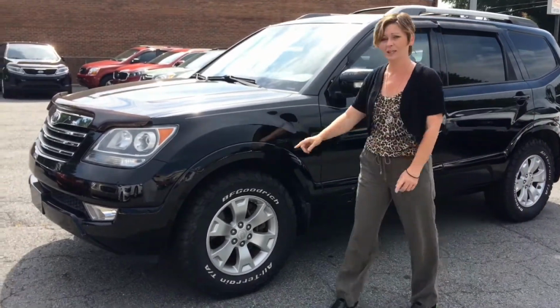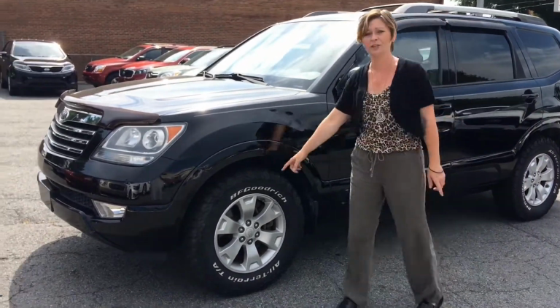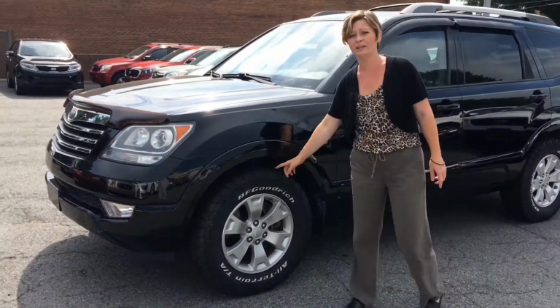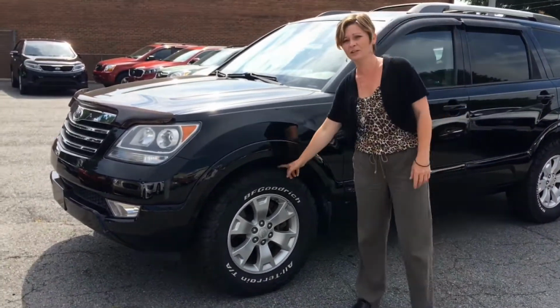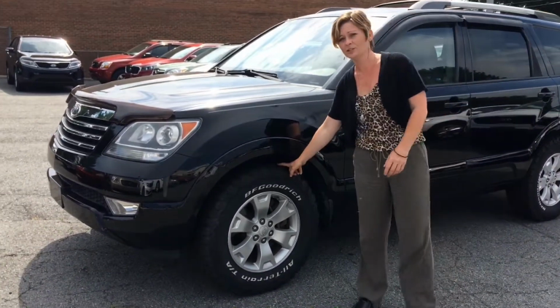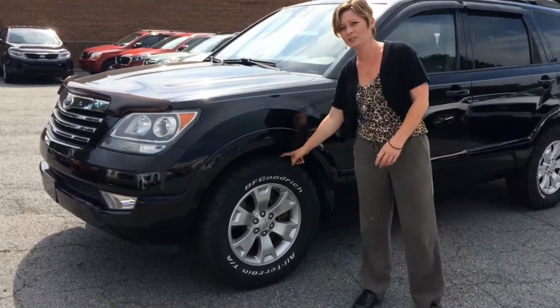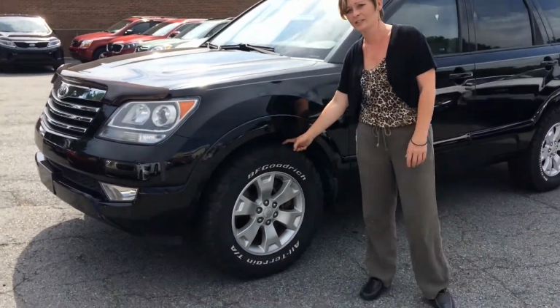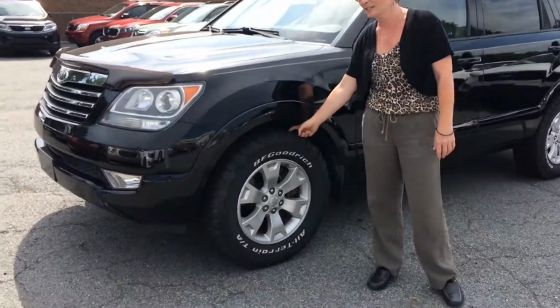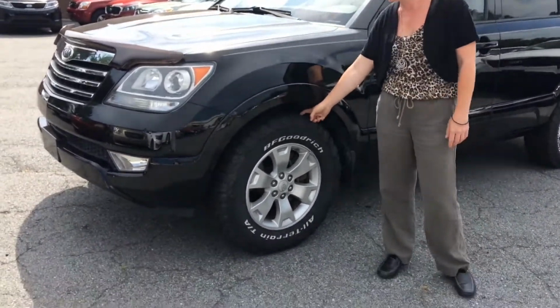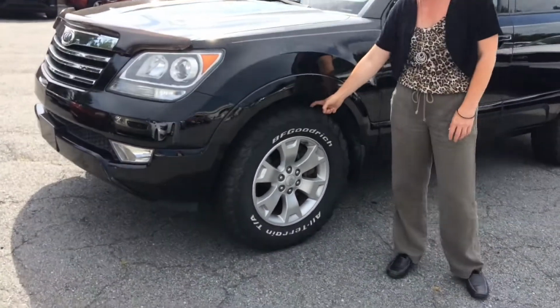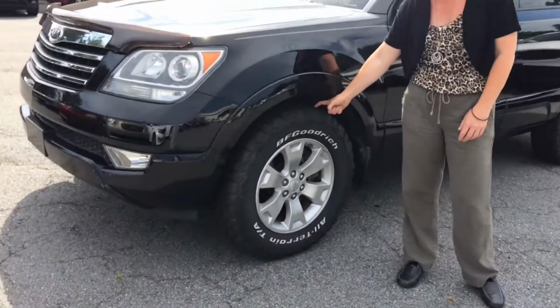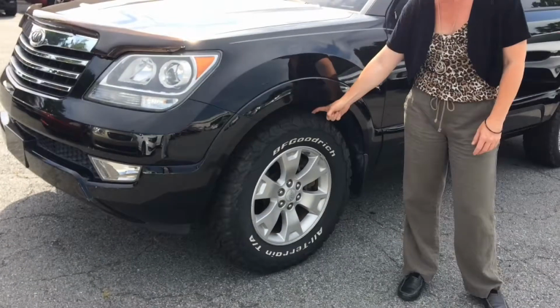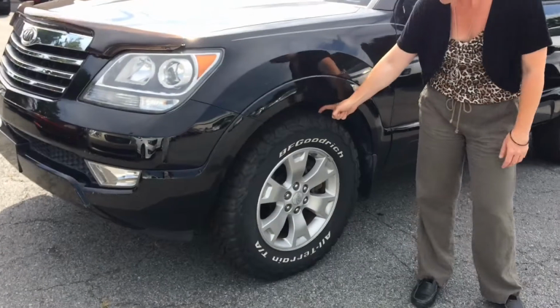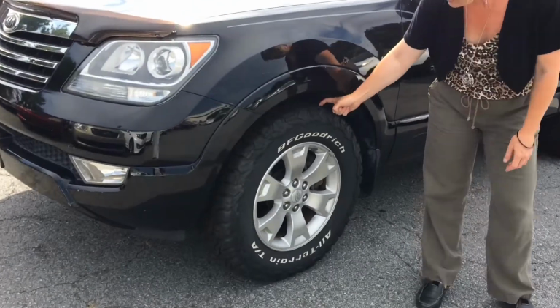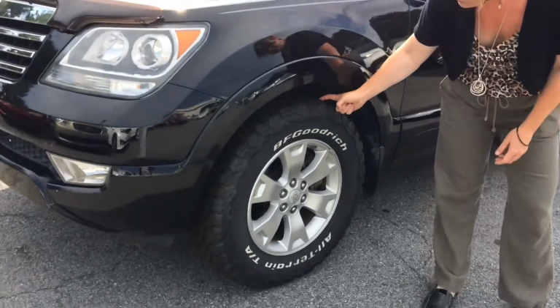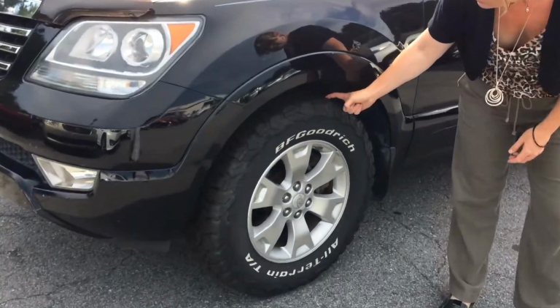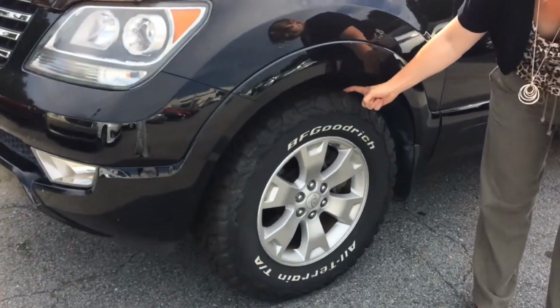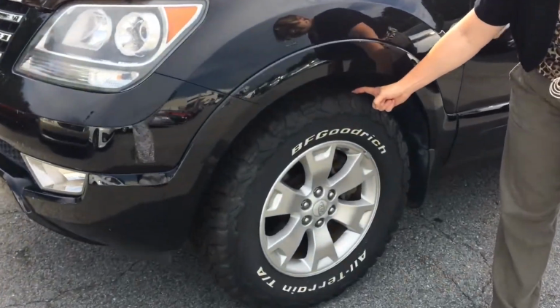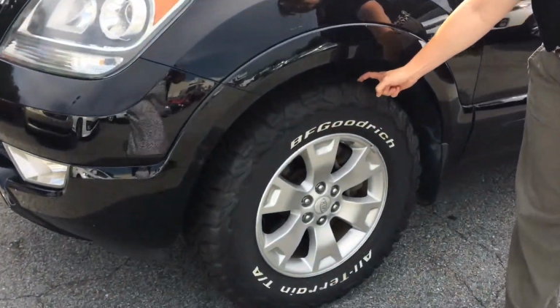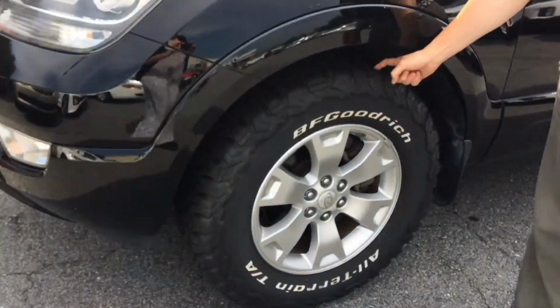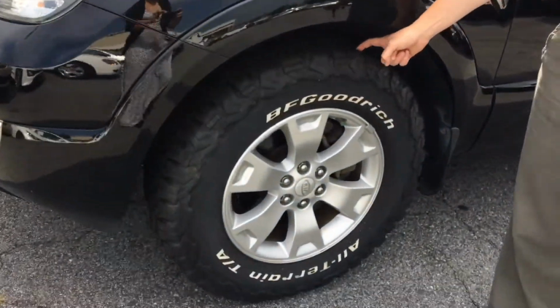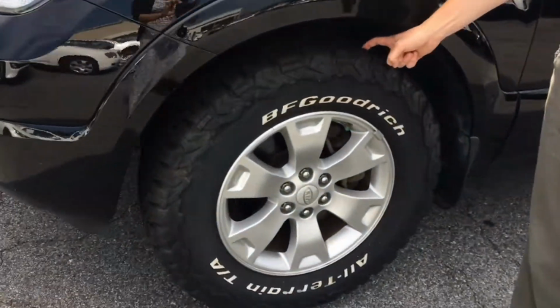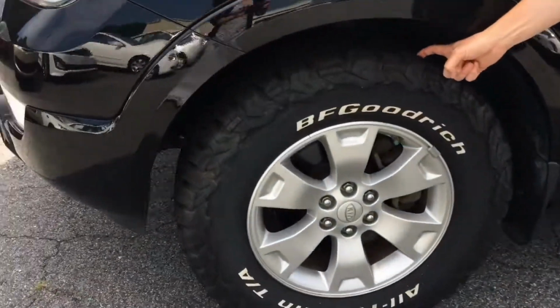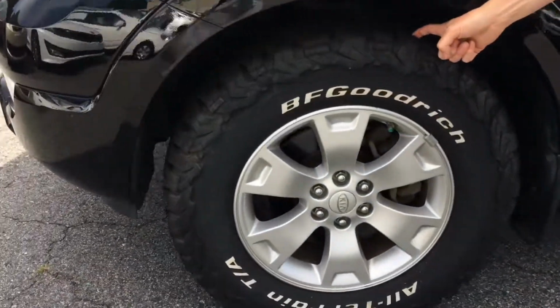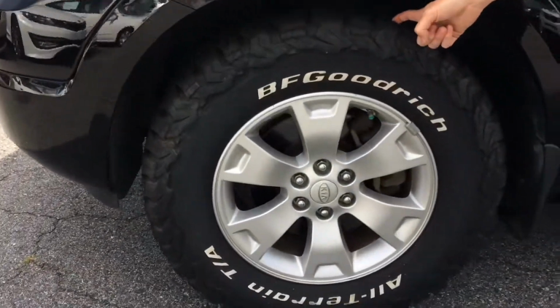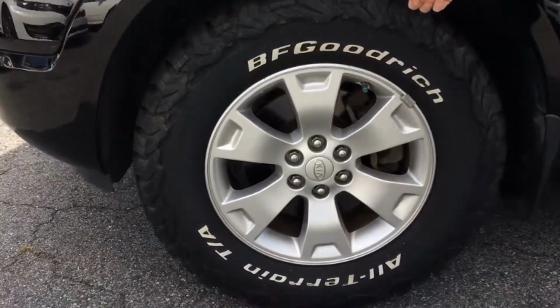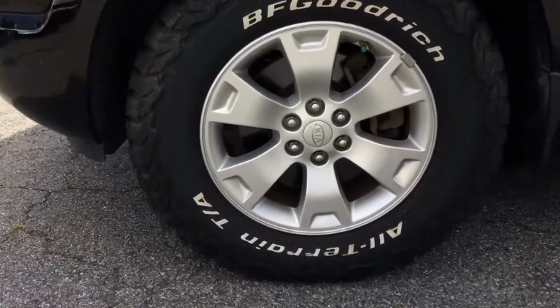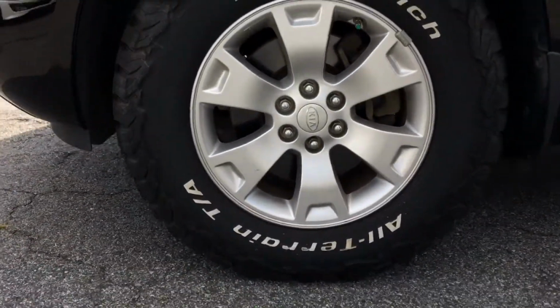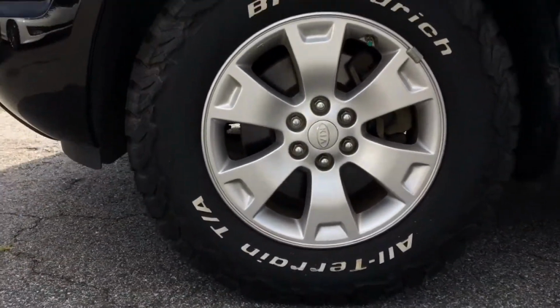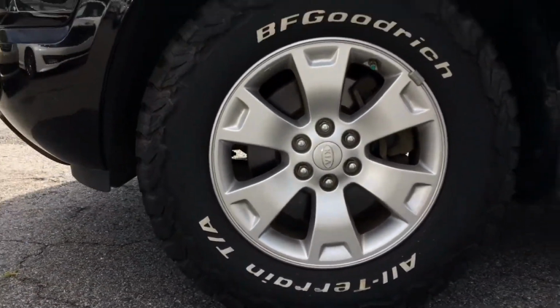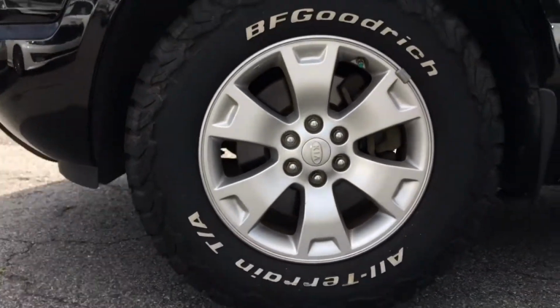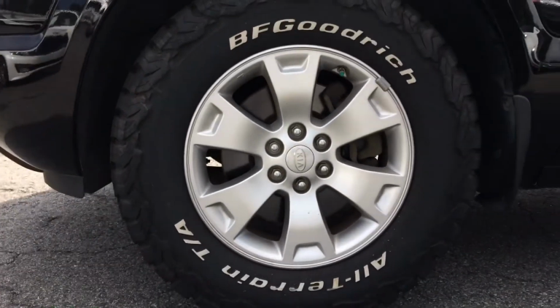Can you get in here so you can see the tires? These things are all but brand new.